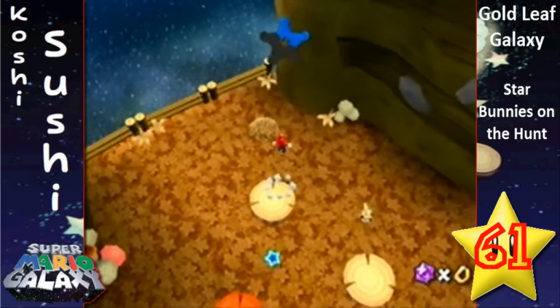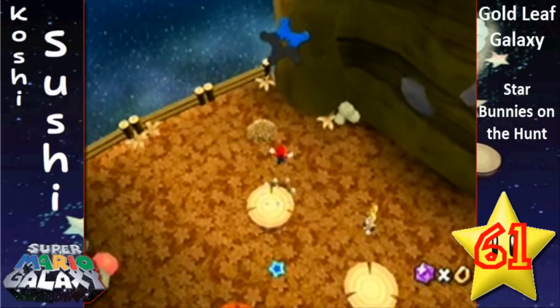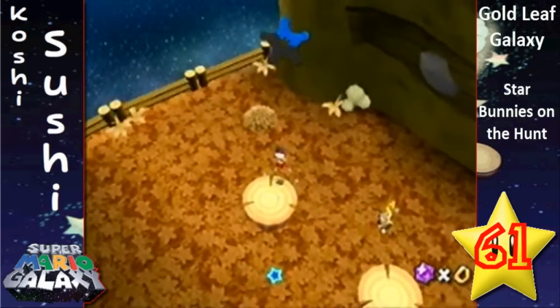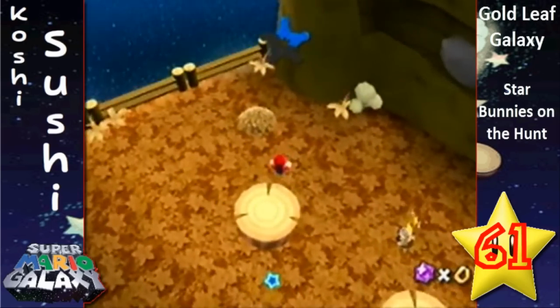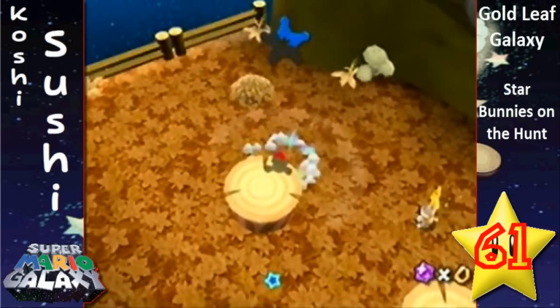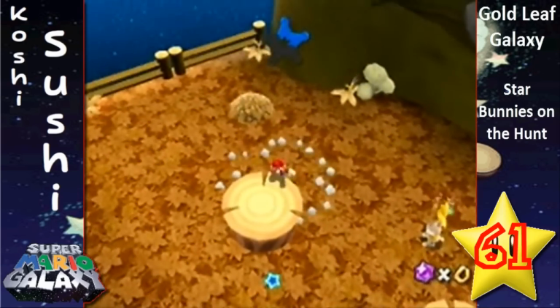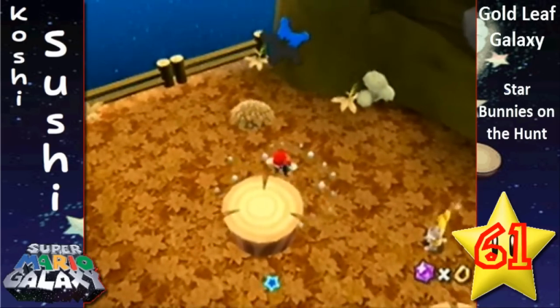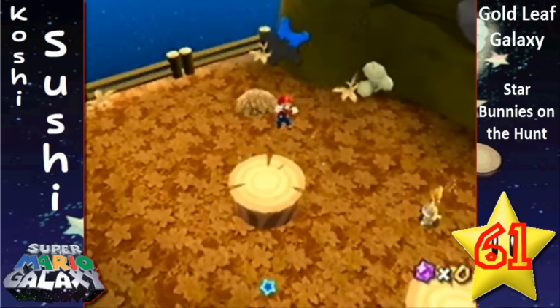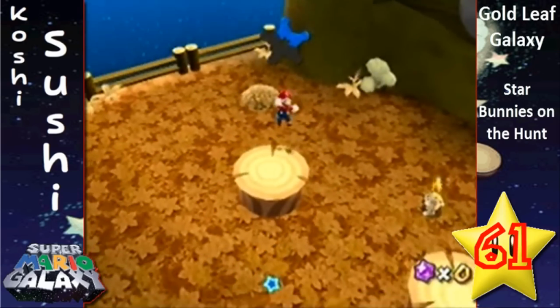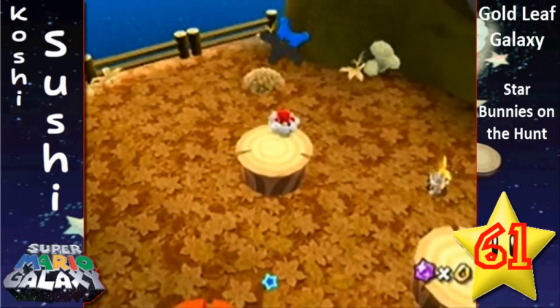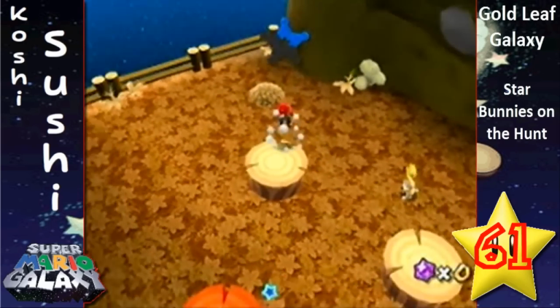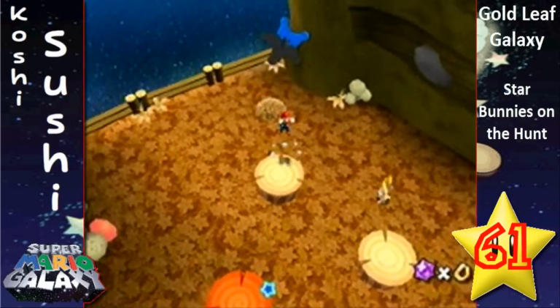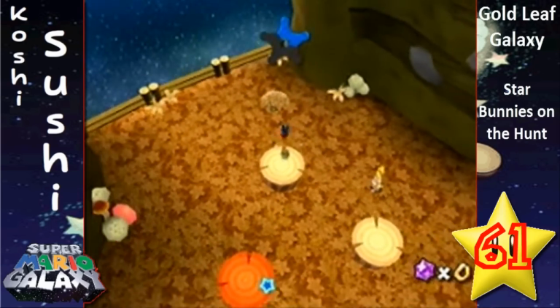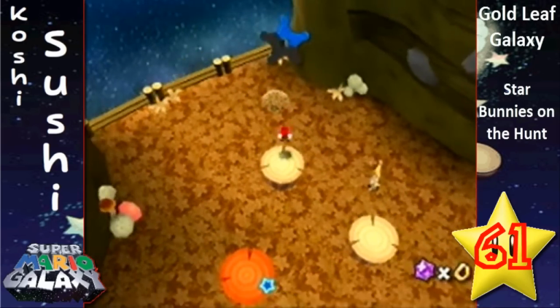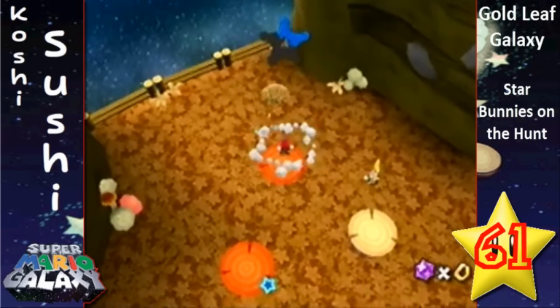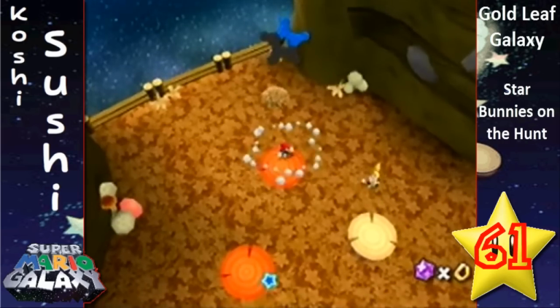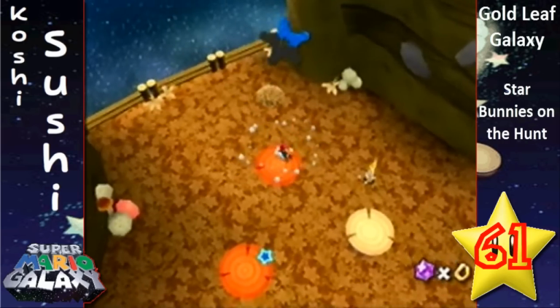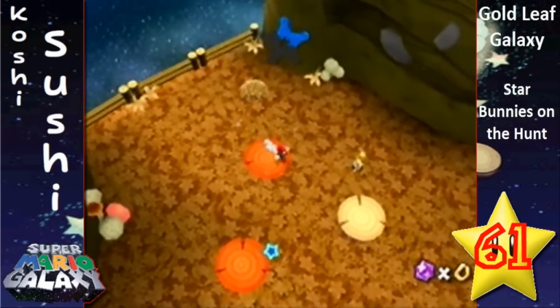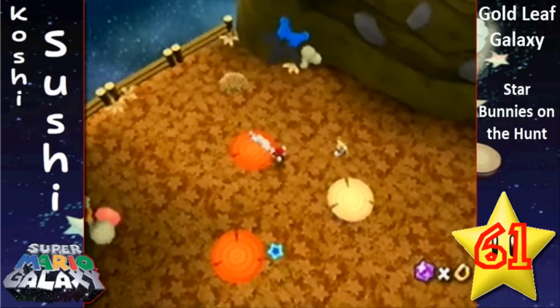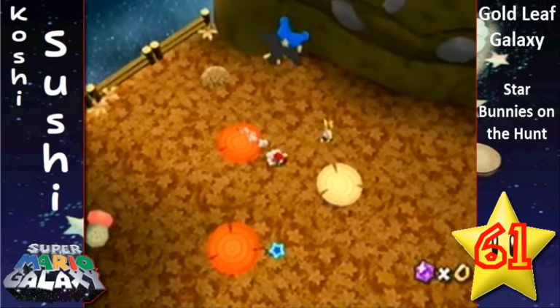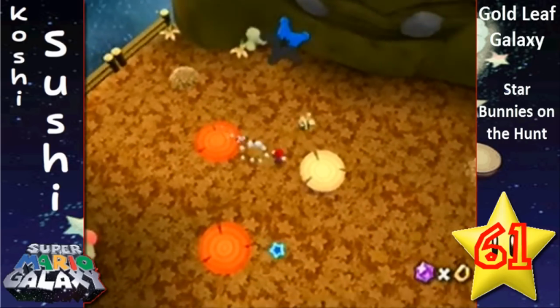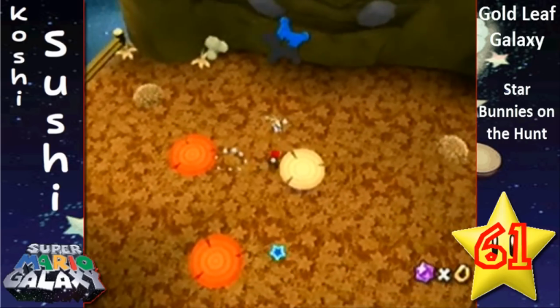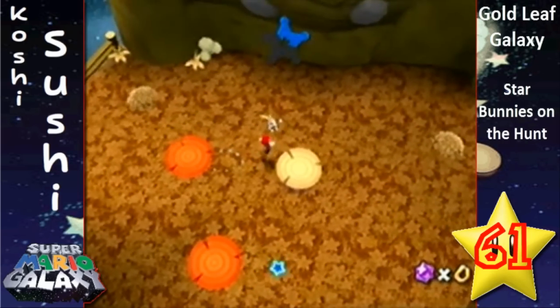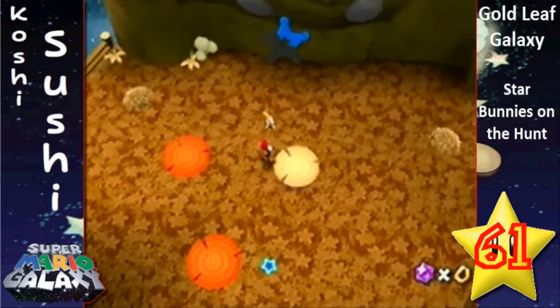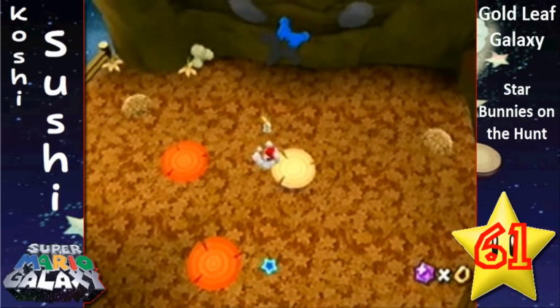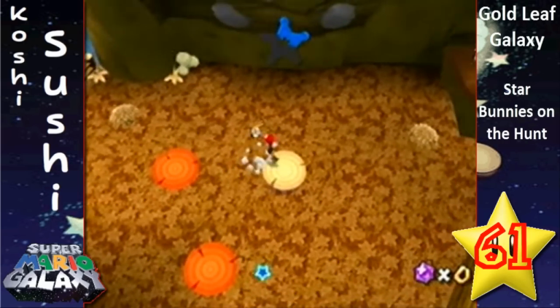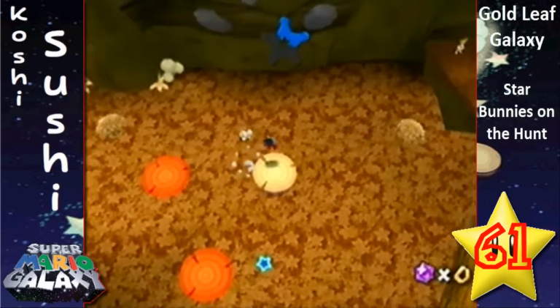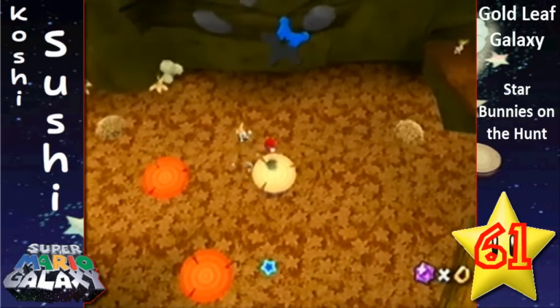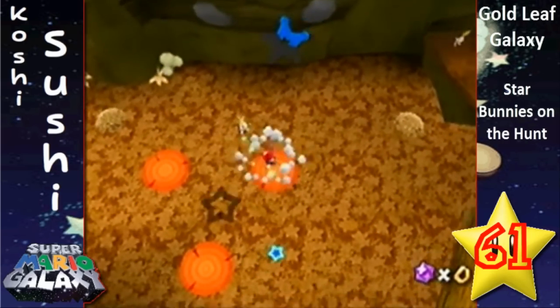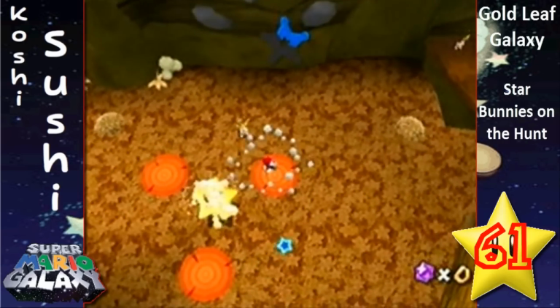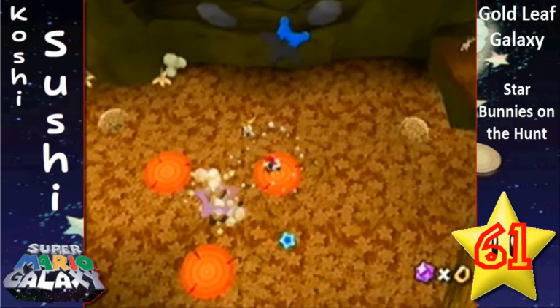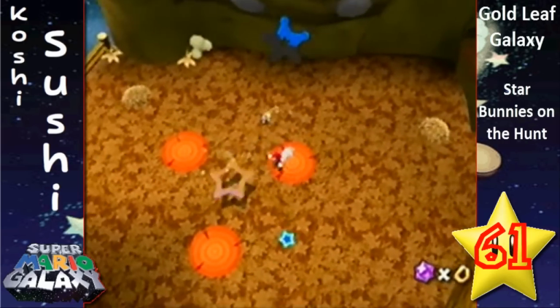I can show that real fast — stomp on these, and Mario, you know, not fail at ground pounding. And see, there's a power star that we can take.